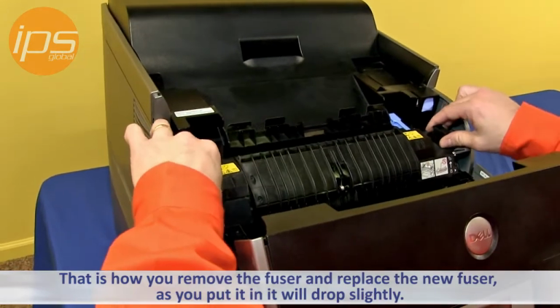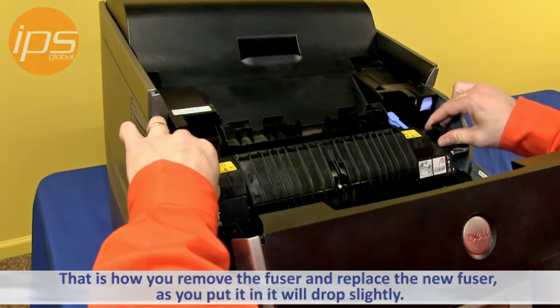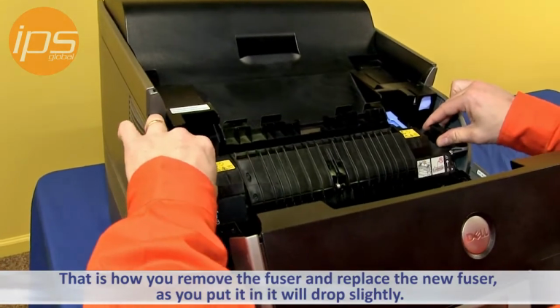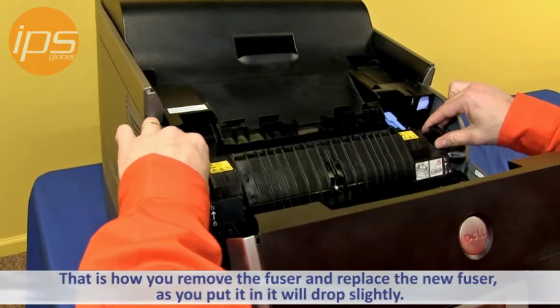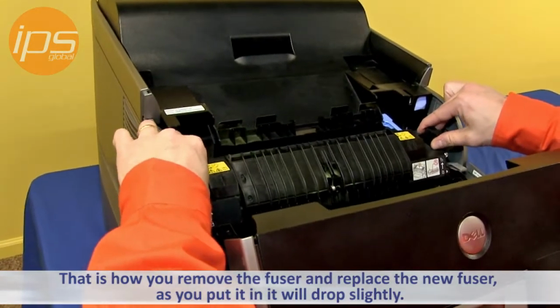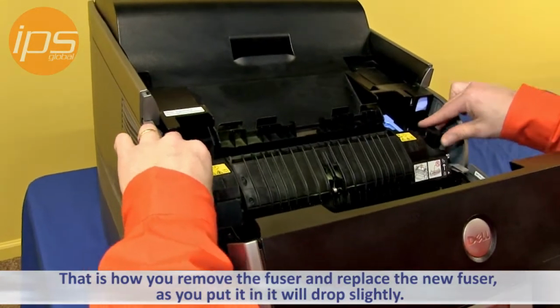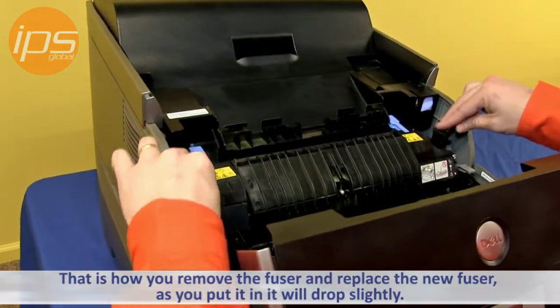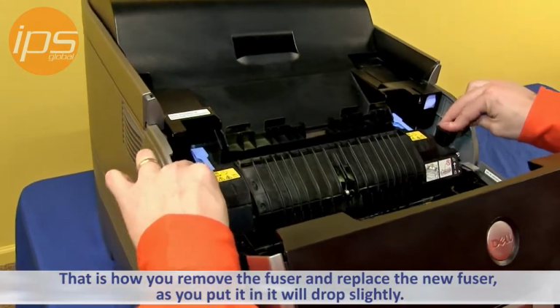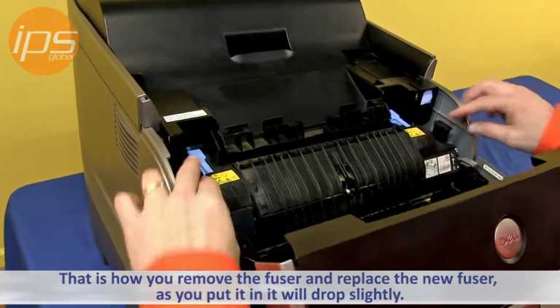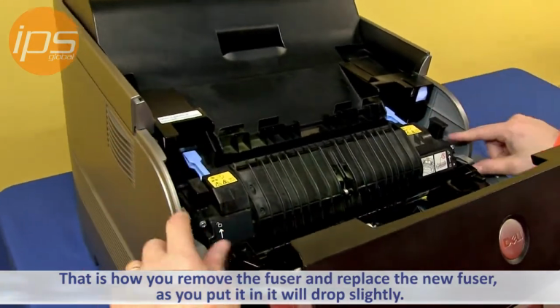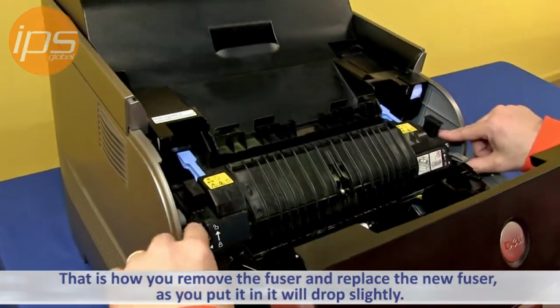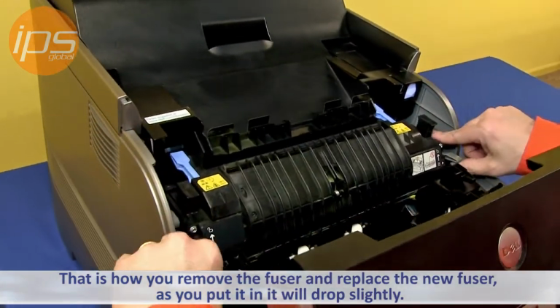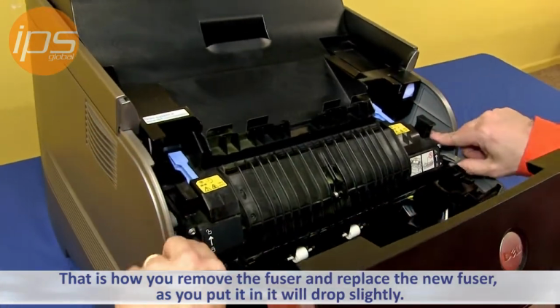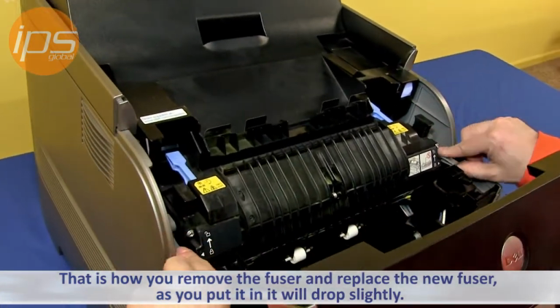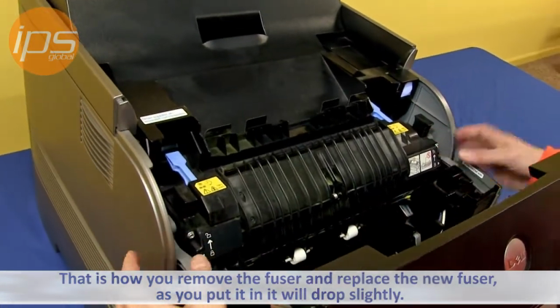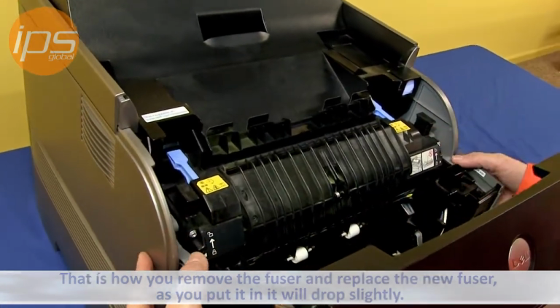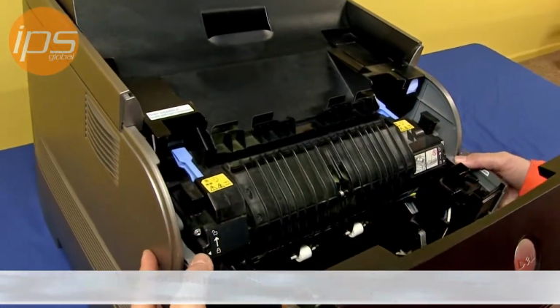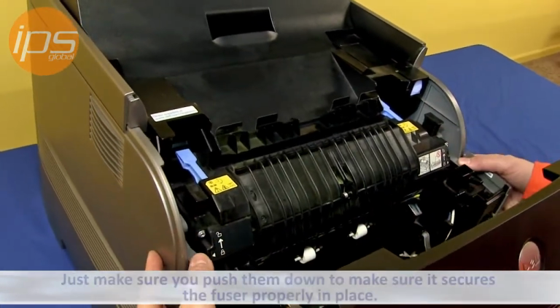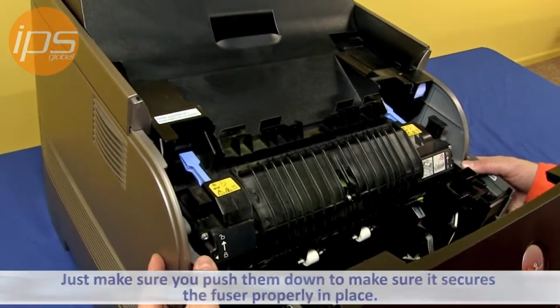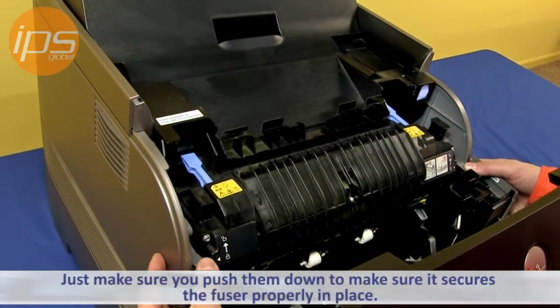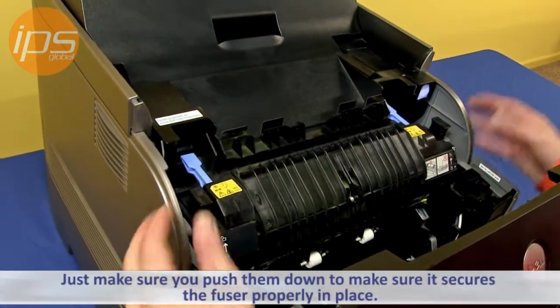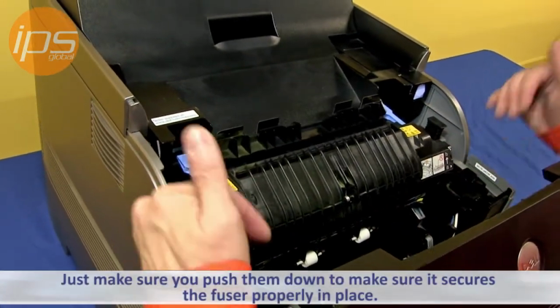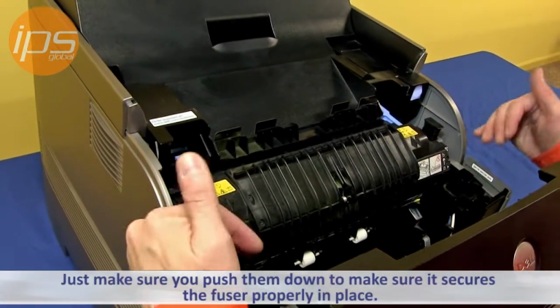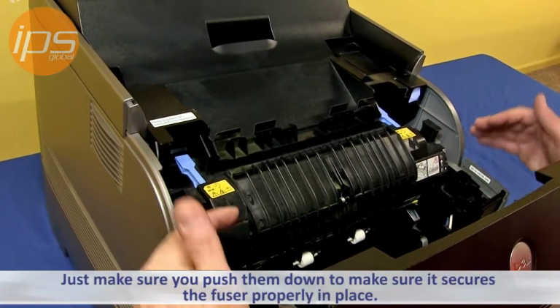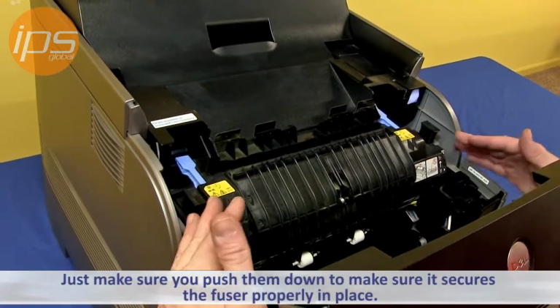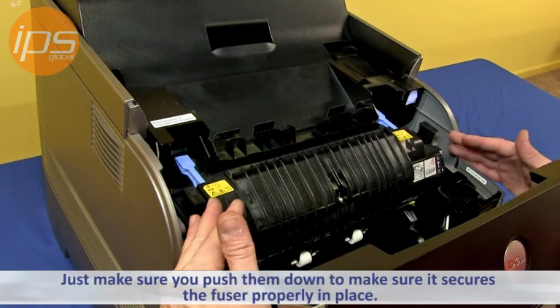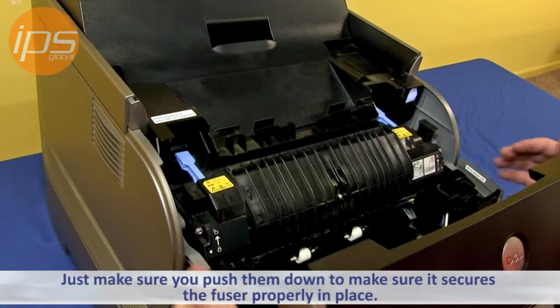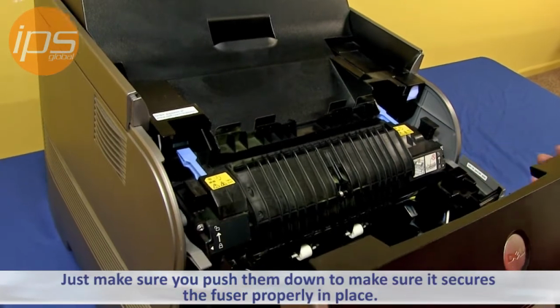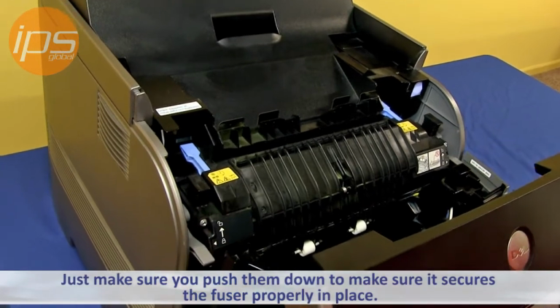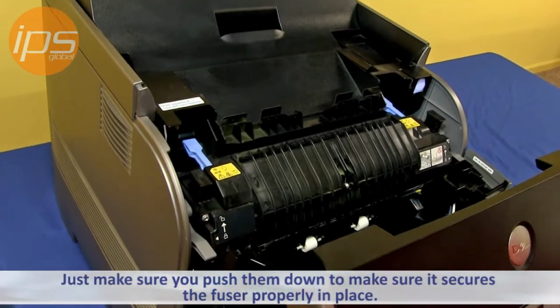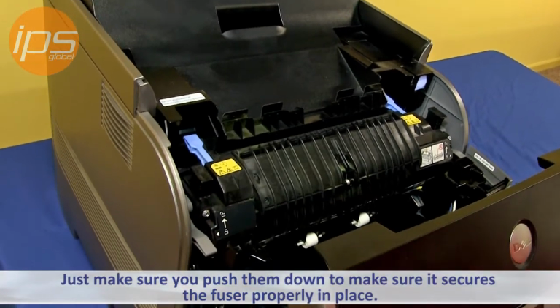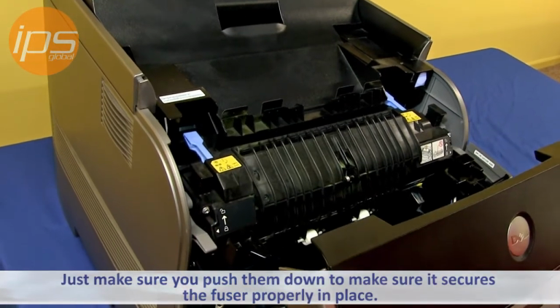To replace the new fuser, you just want to put the new fuser in. As you put it in, these latches will drop slightly. You just want to make sure you push them down to make sure it secures the fuser properly in place.